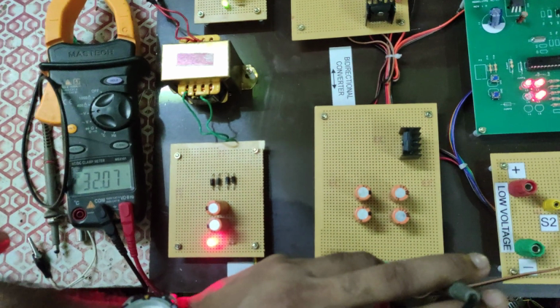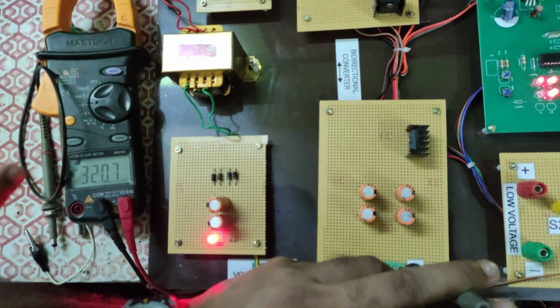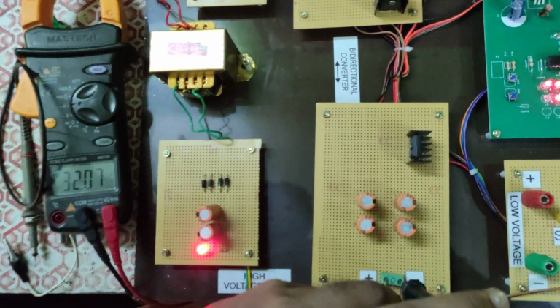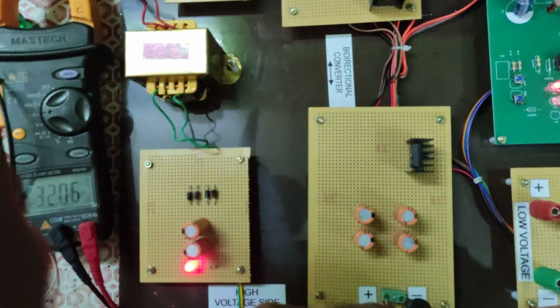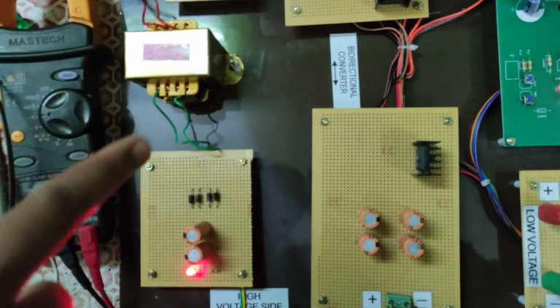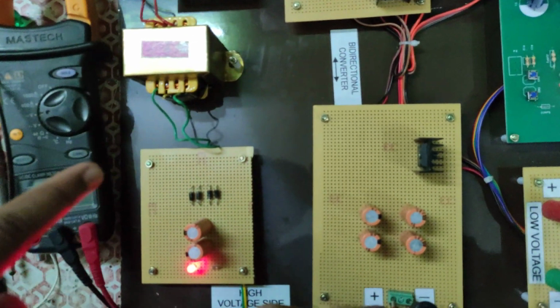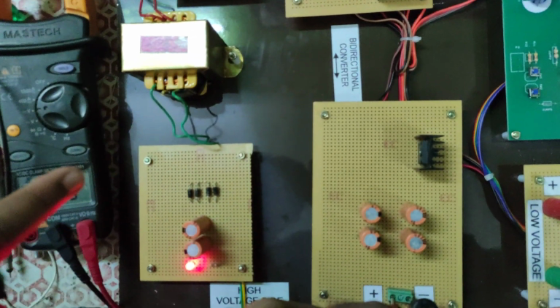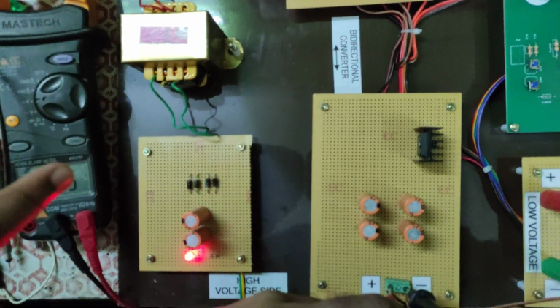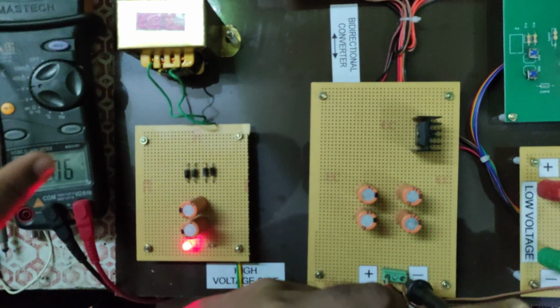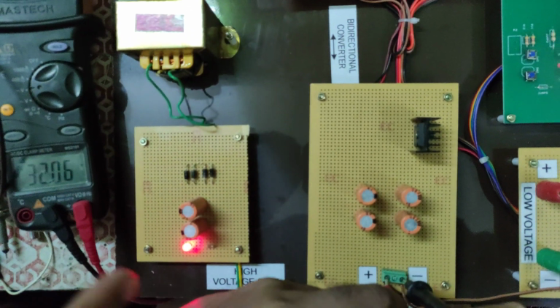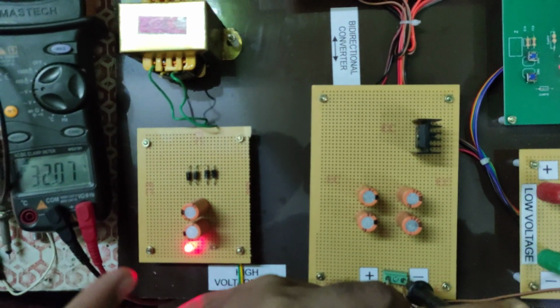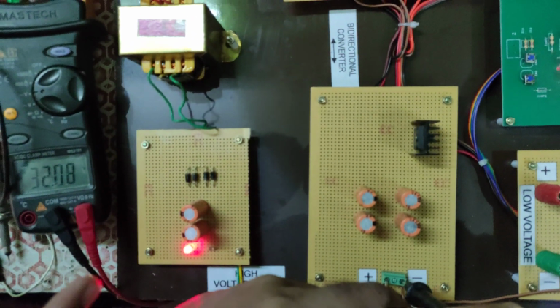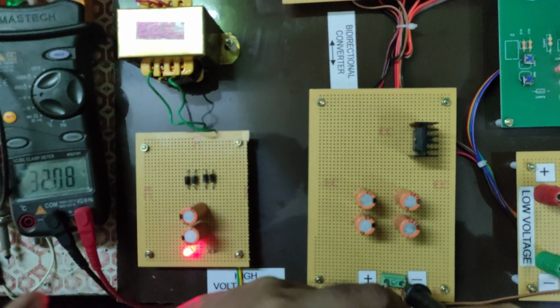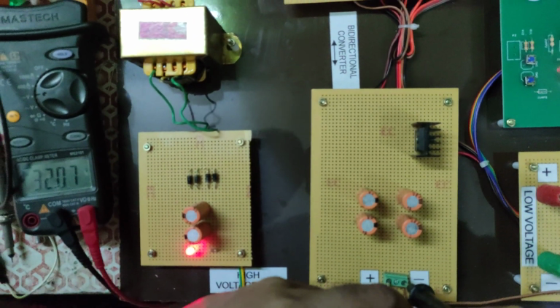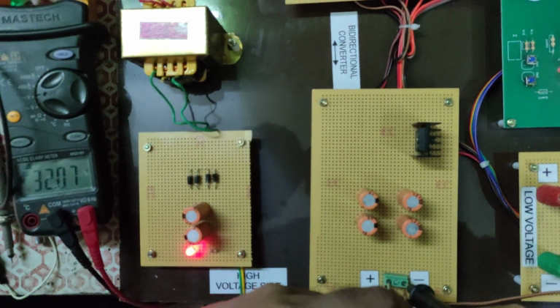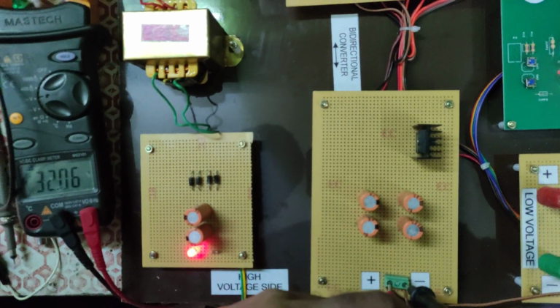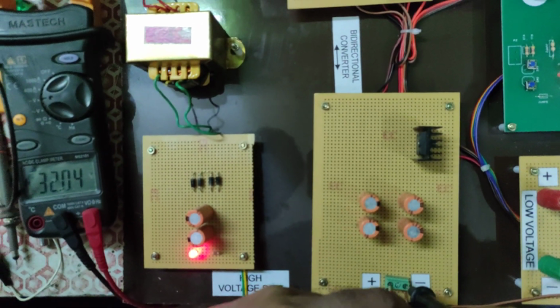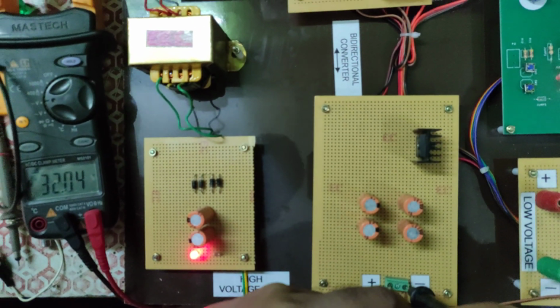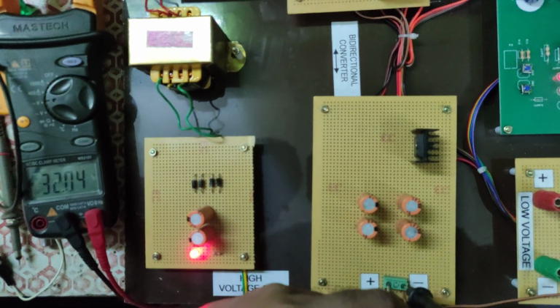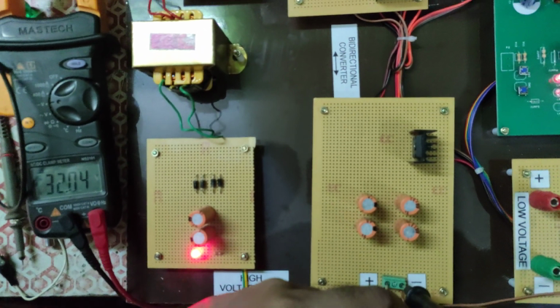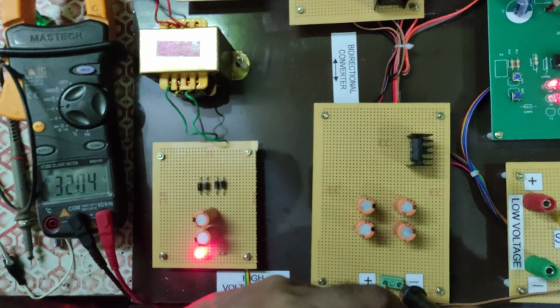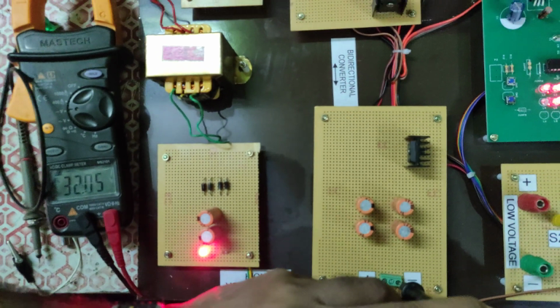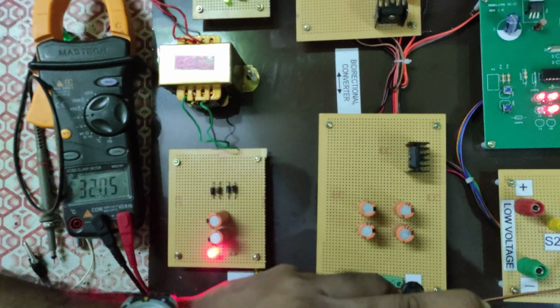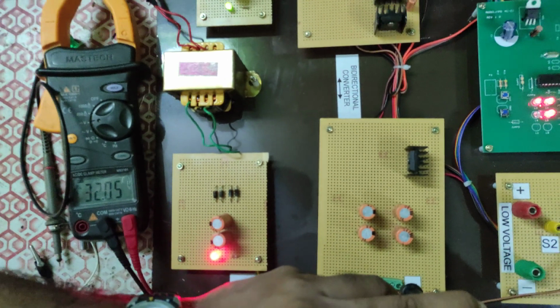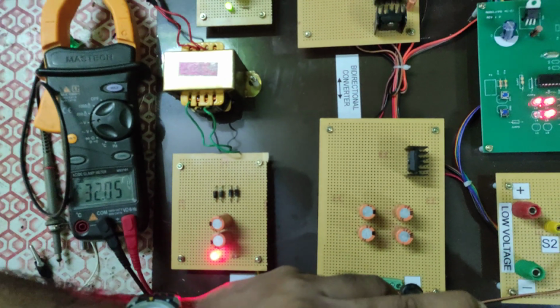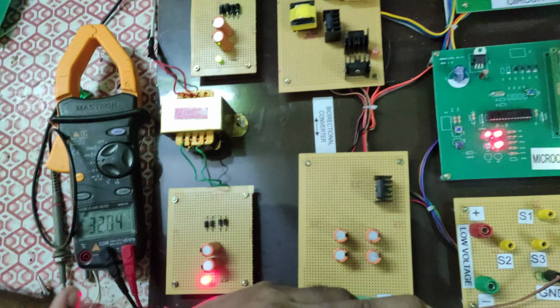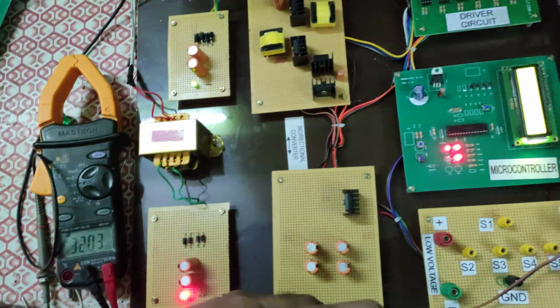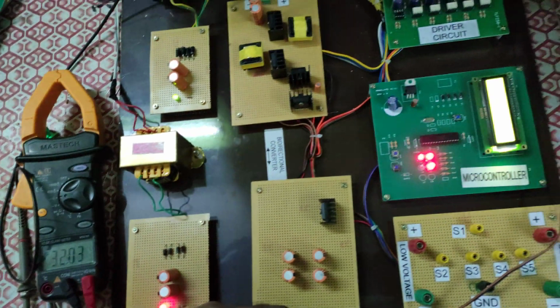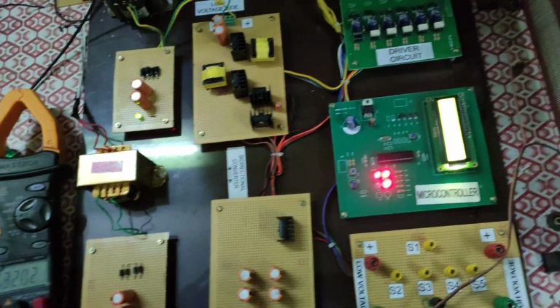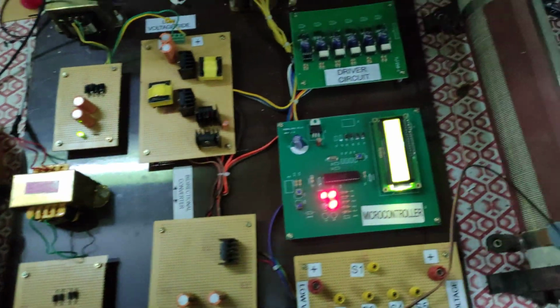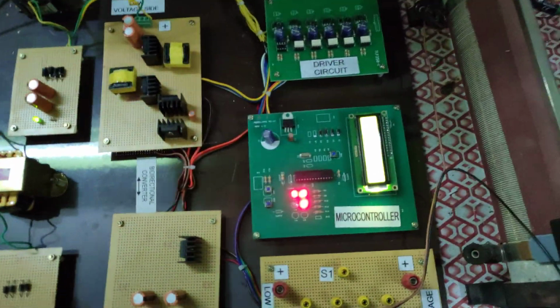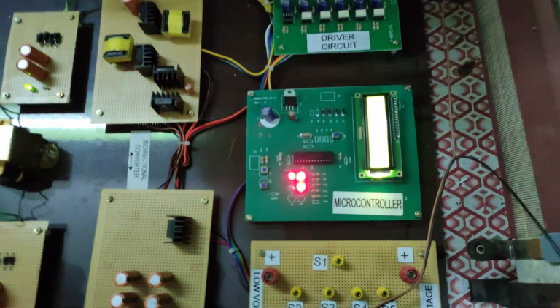The output is 32 volts DC. So the 13-volt input has been stepped up to 32 volts. This confirms the low voltage to high voltage configuration. Next, we will see the high voltage to low voltage operation.